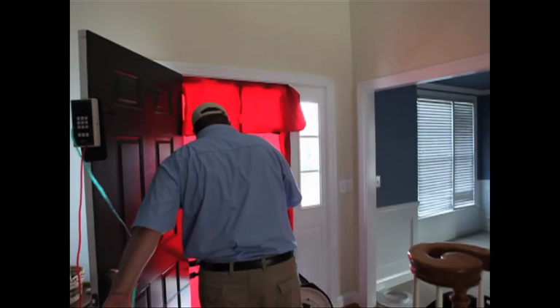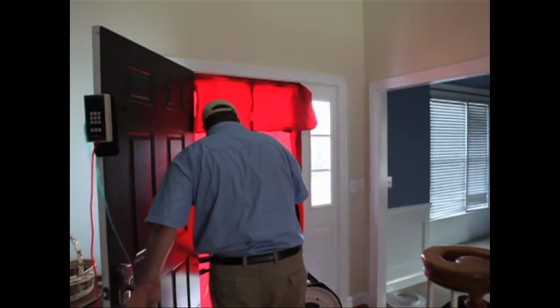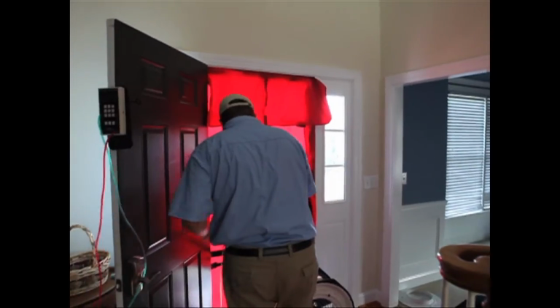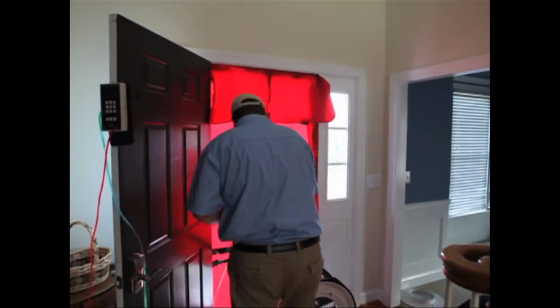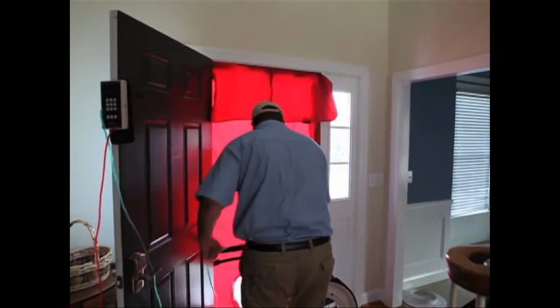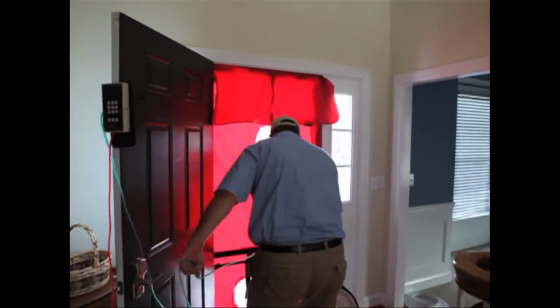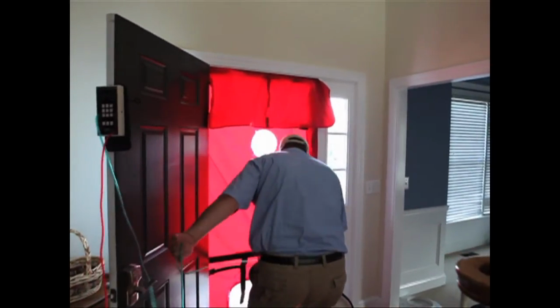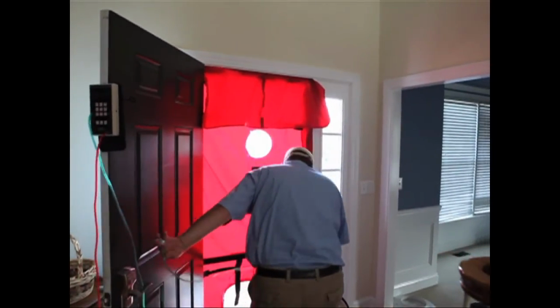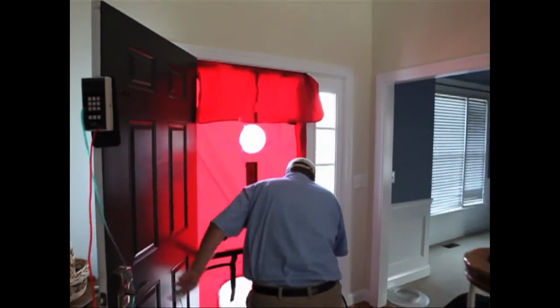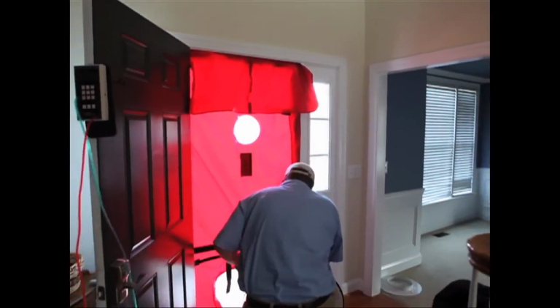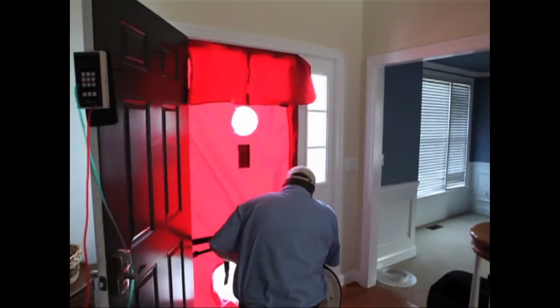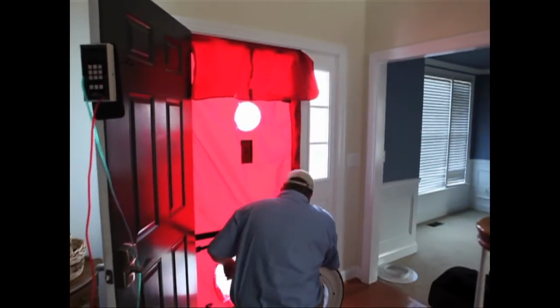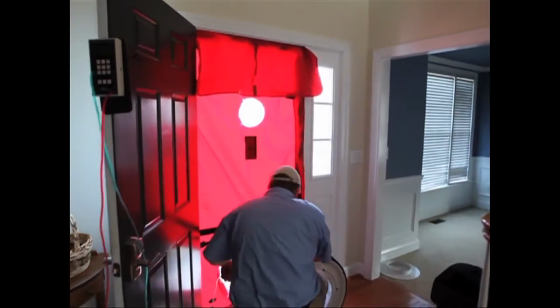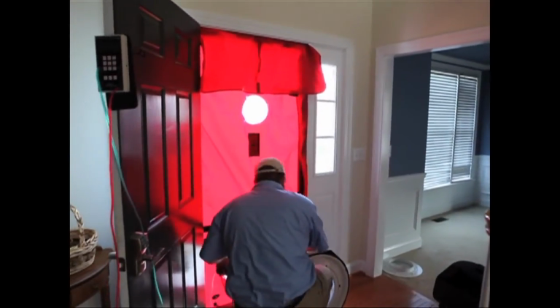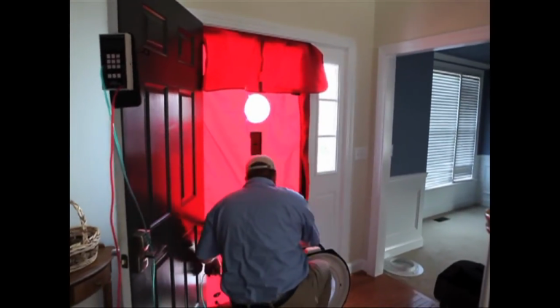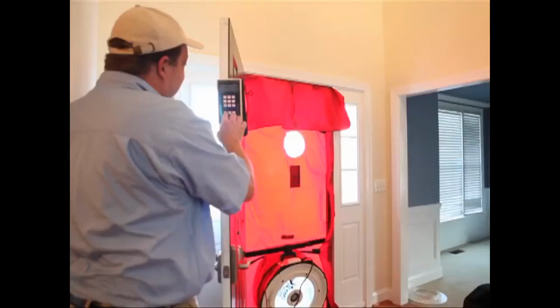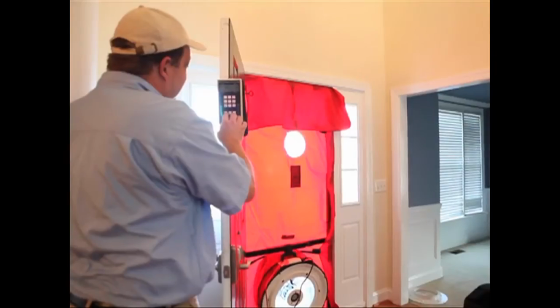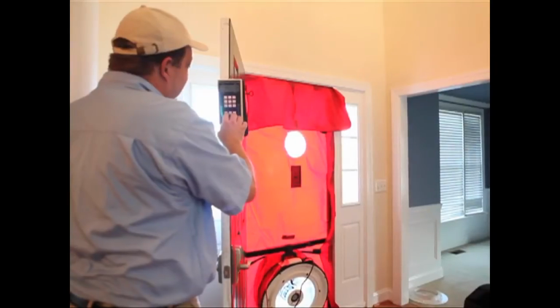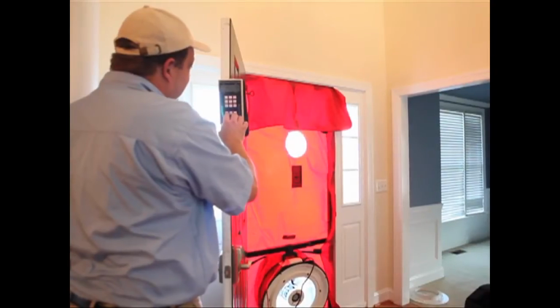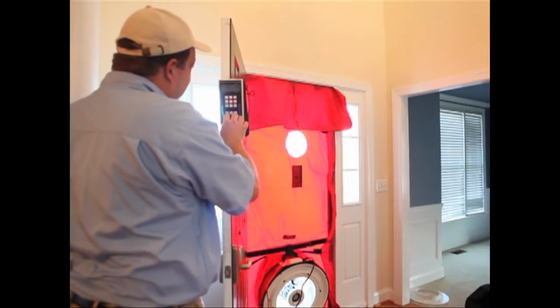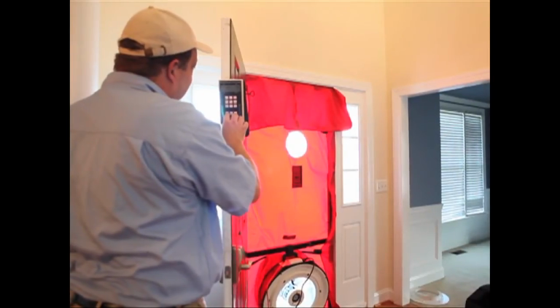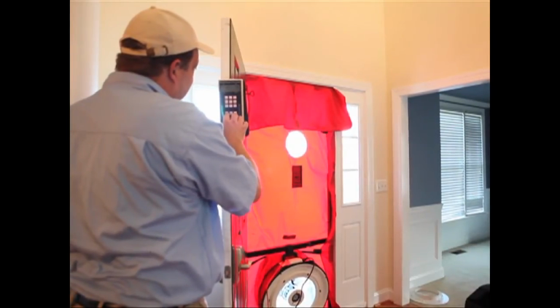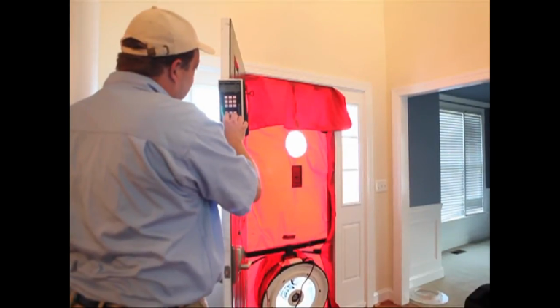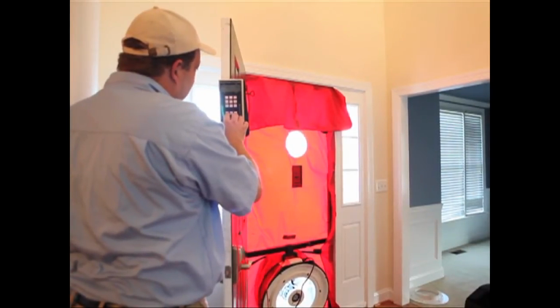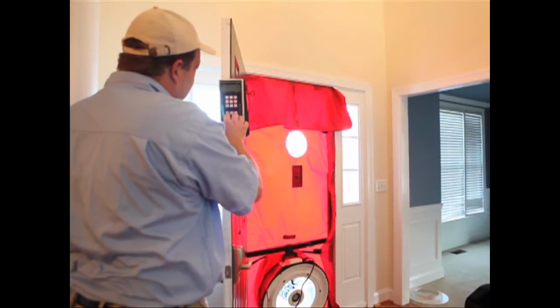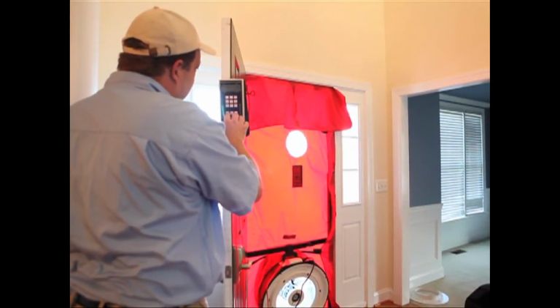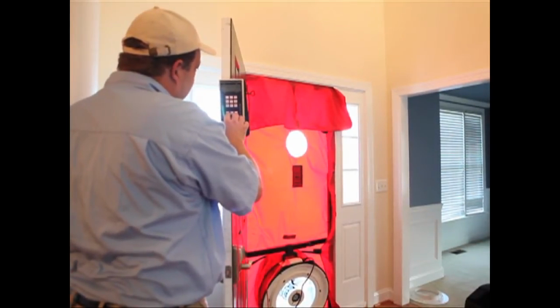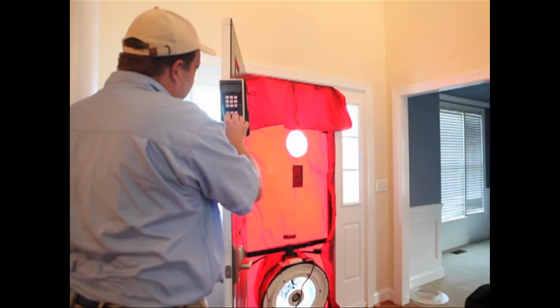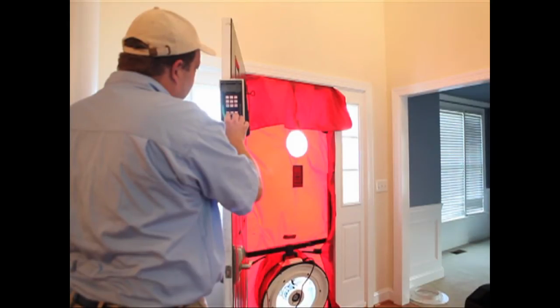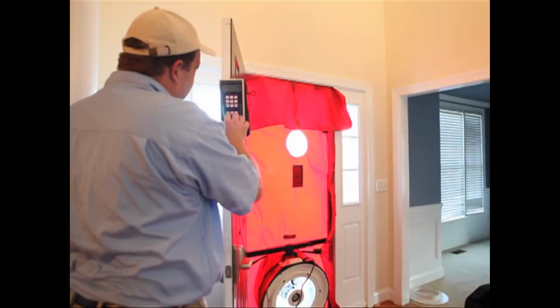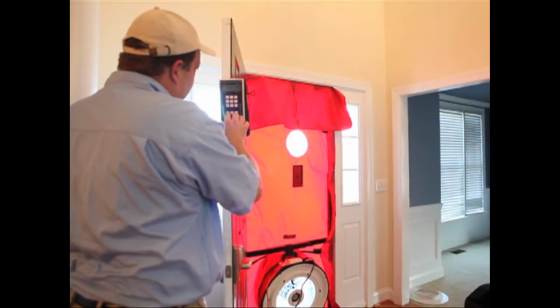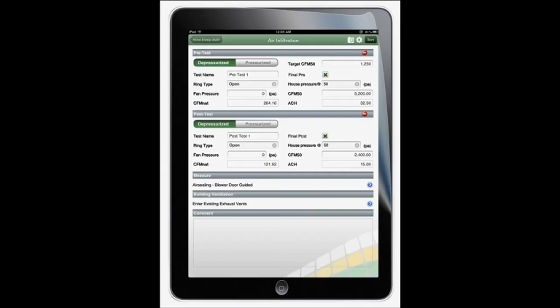If I'm doing a more comprehensive audit, I'll run the blower door test and input the diagnostic results into iHeat.